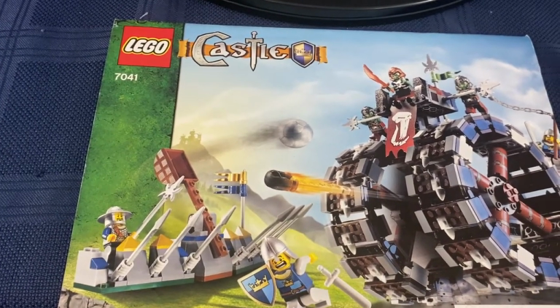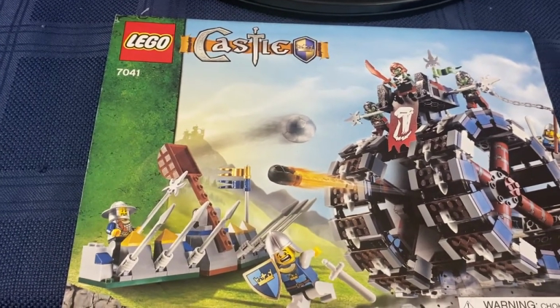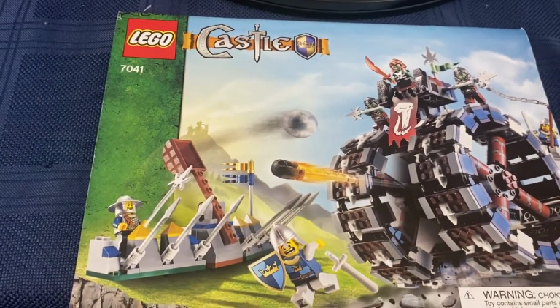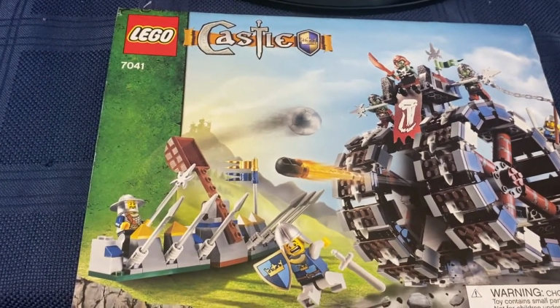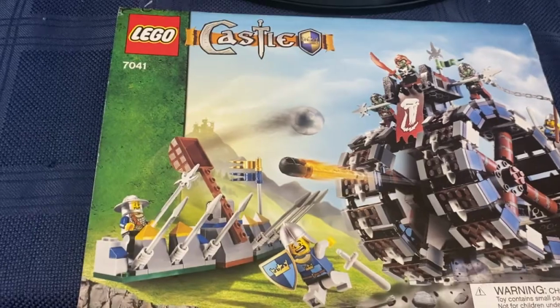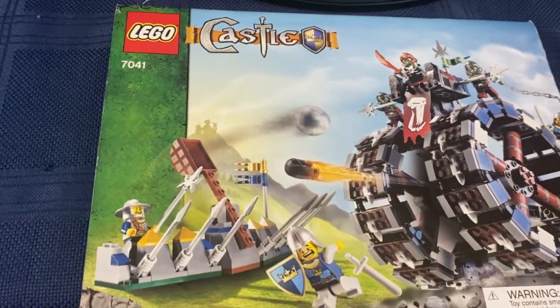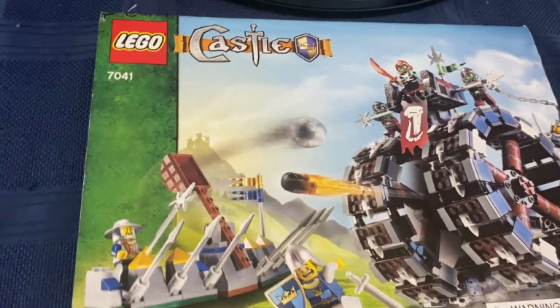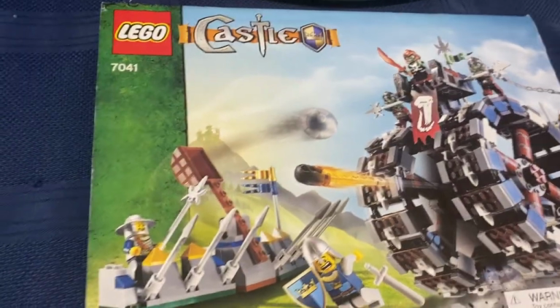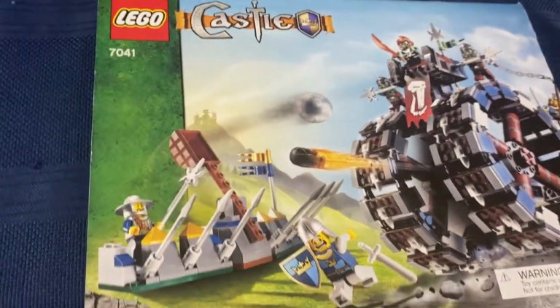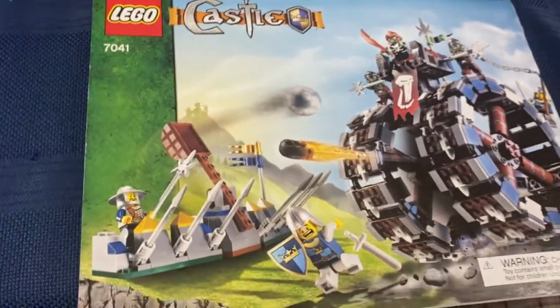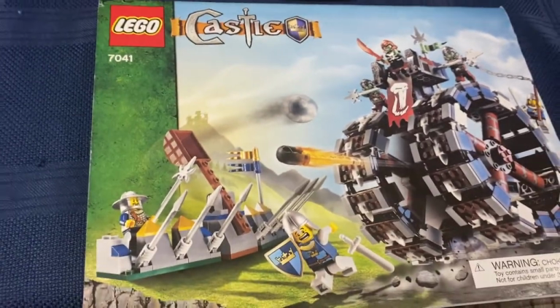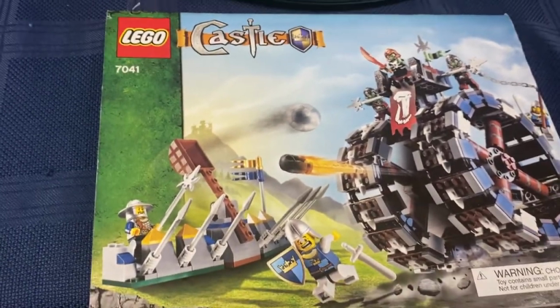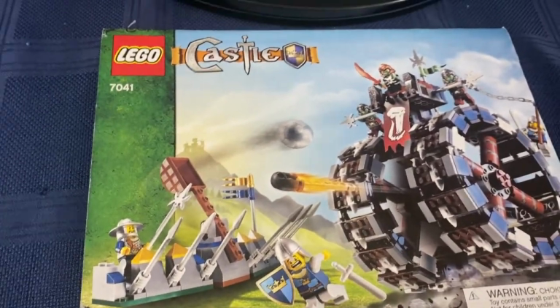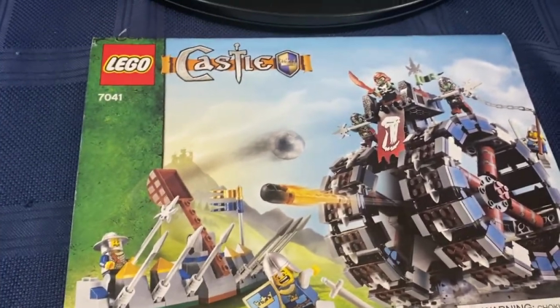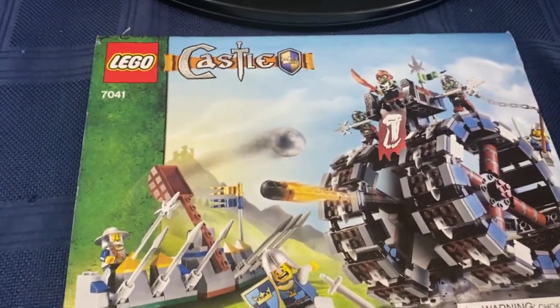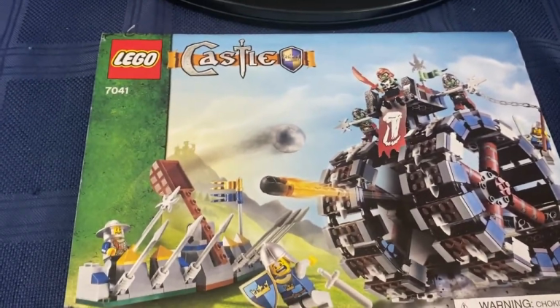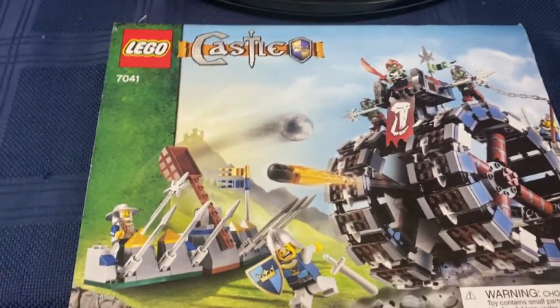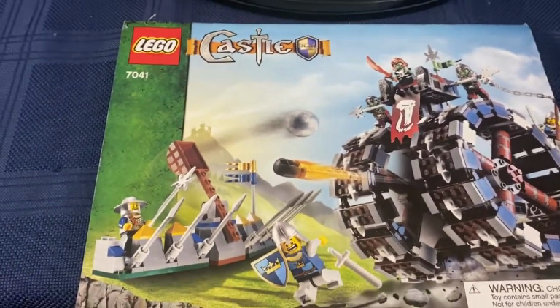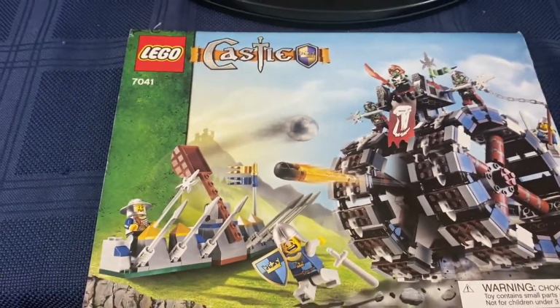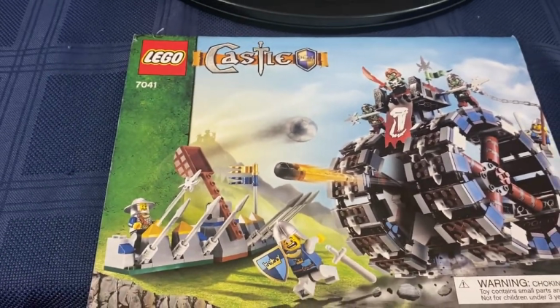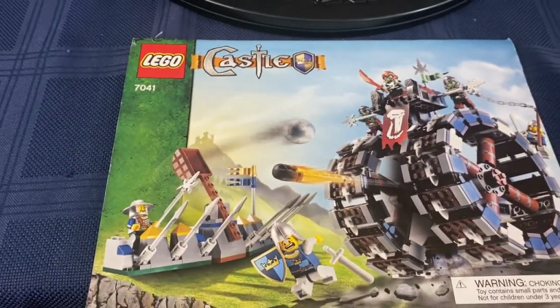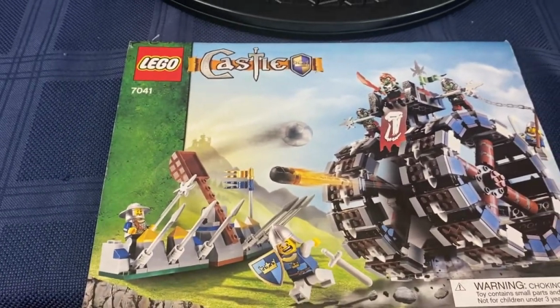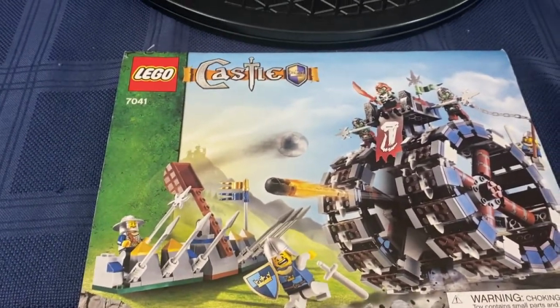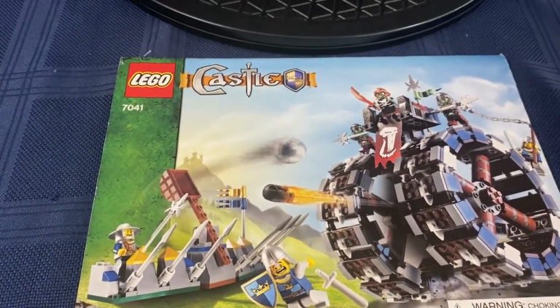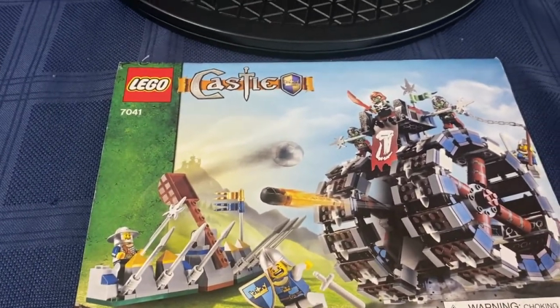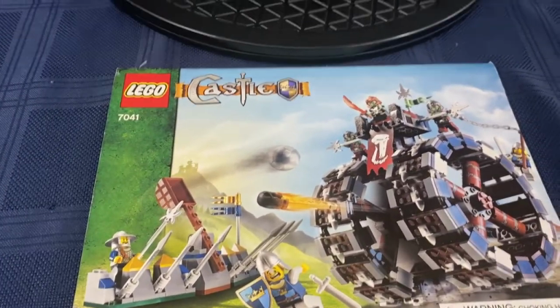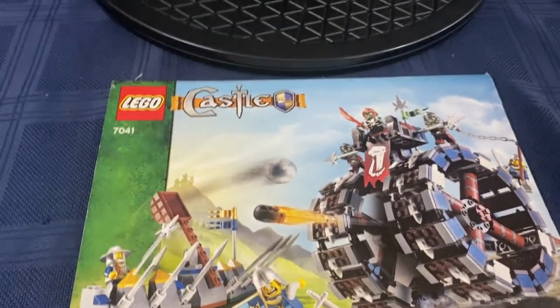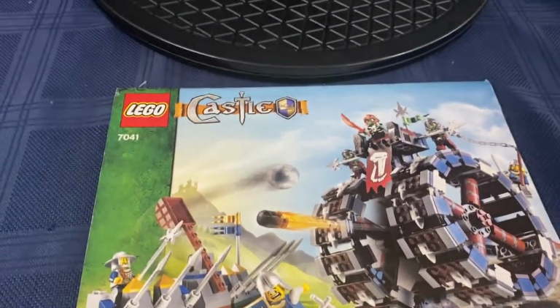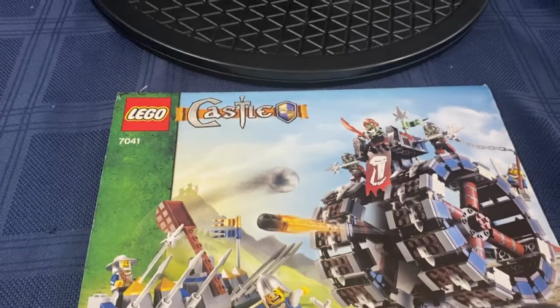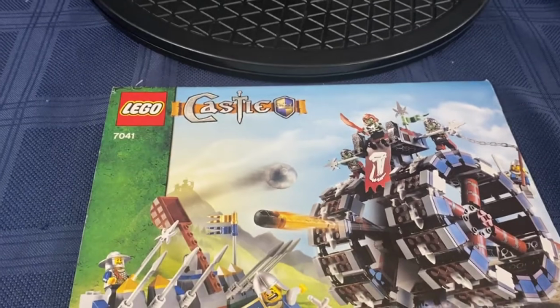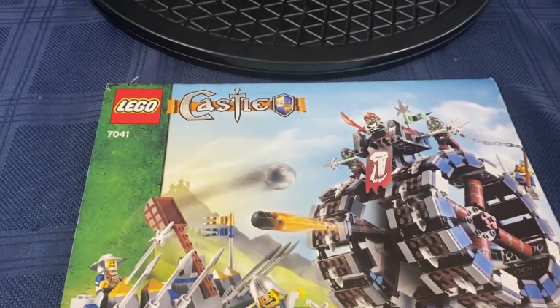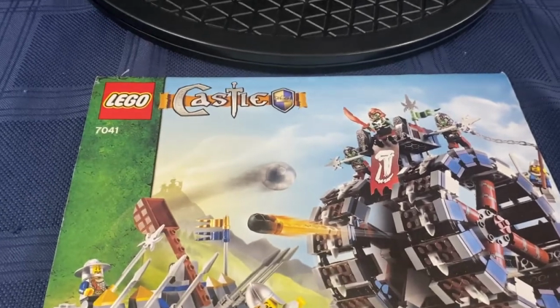These are Castle series sets that came out in 2008 and they are just so much fun. If you haven't seen the Warship, go check it out.